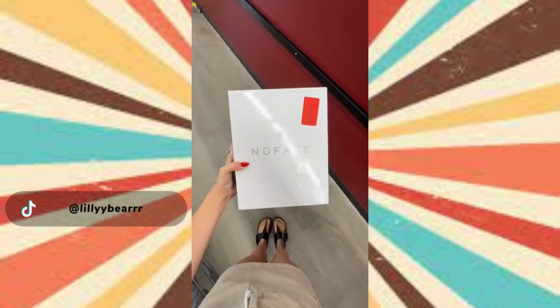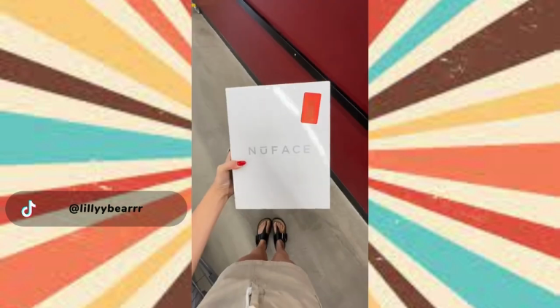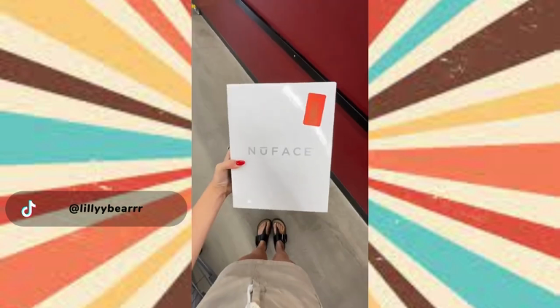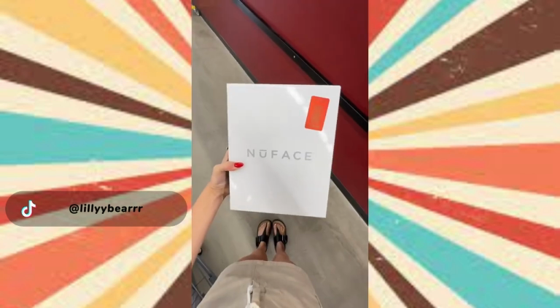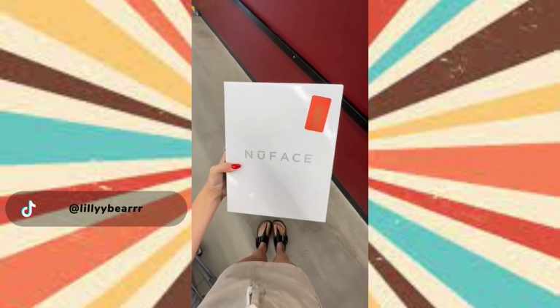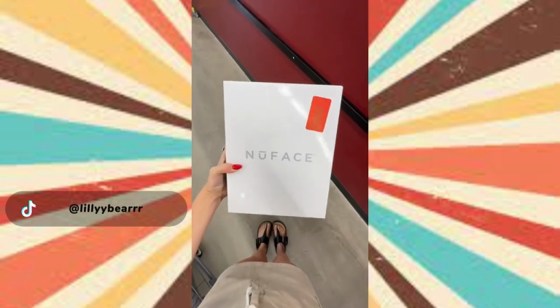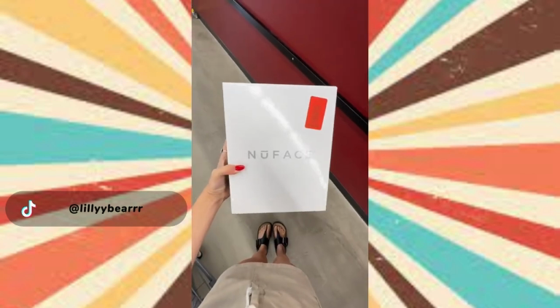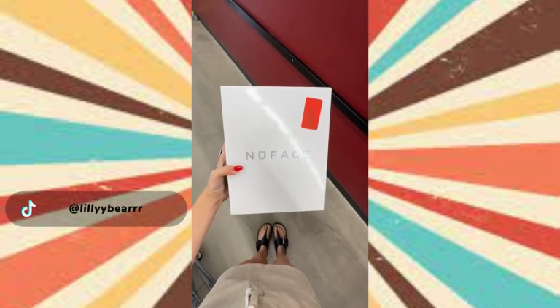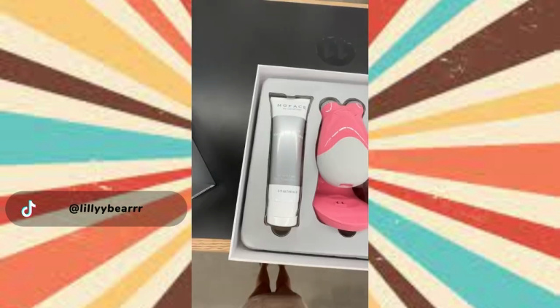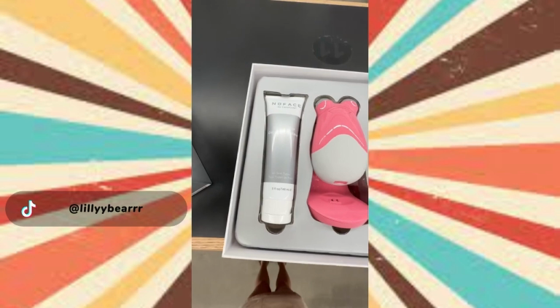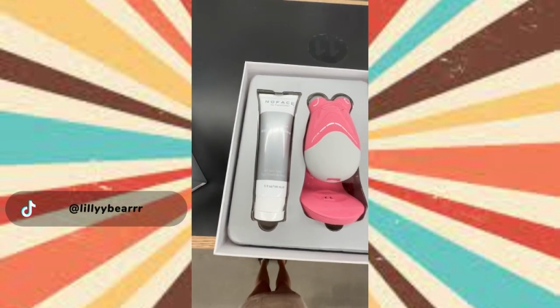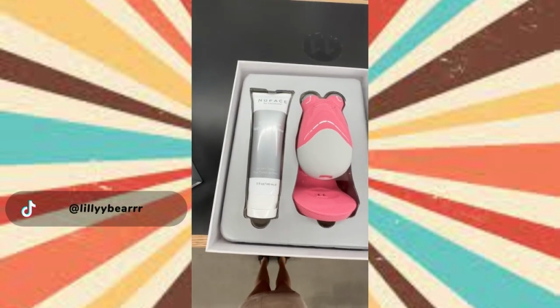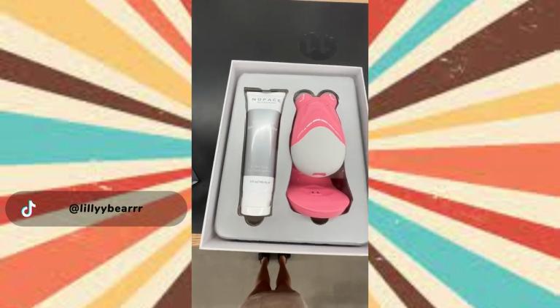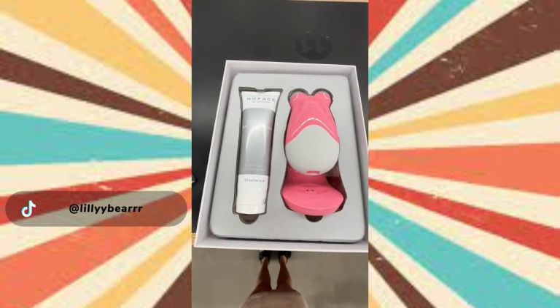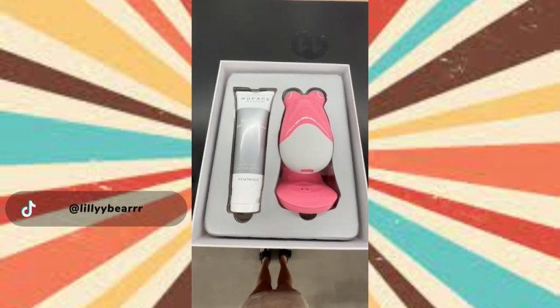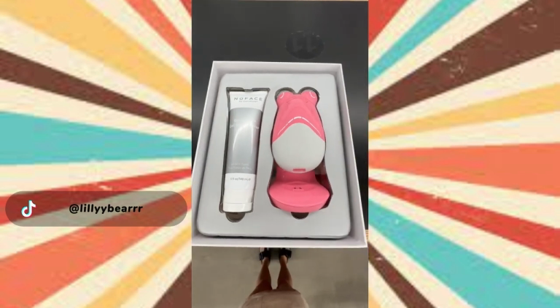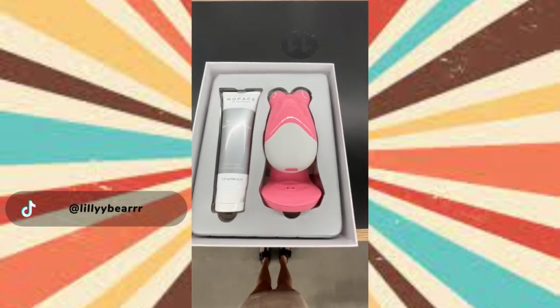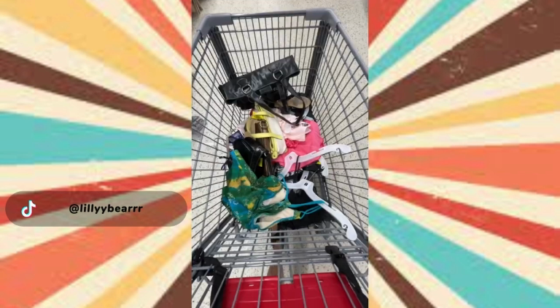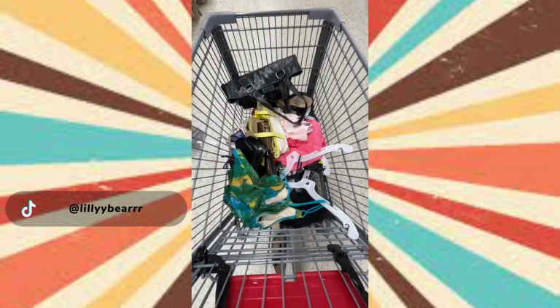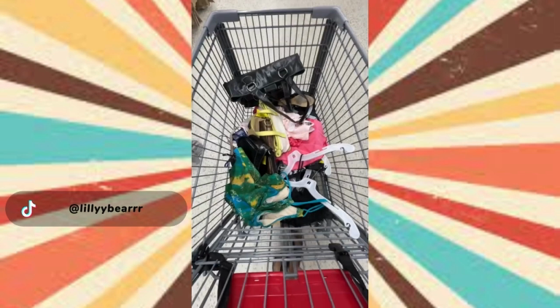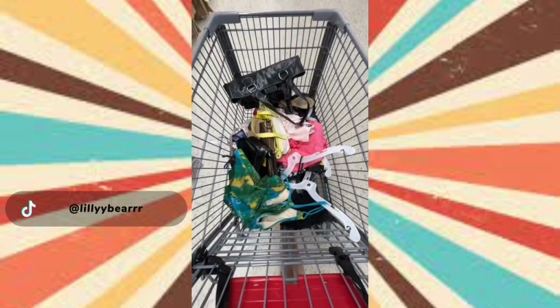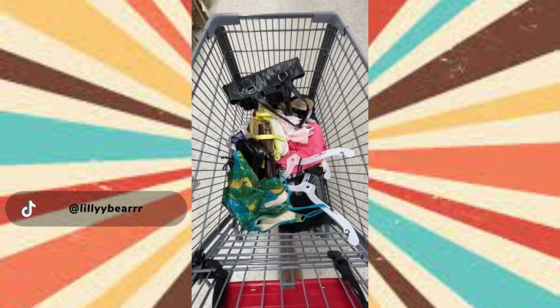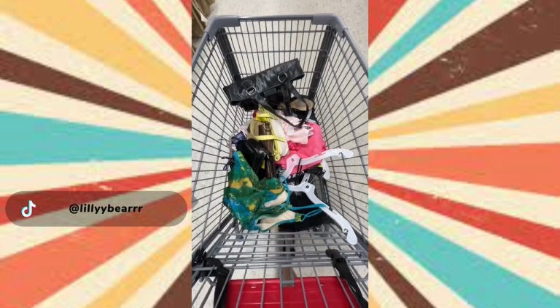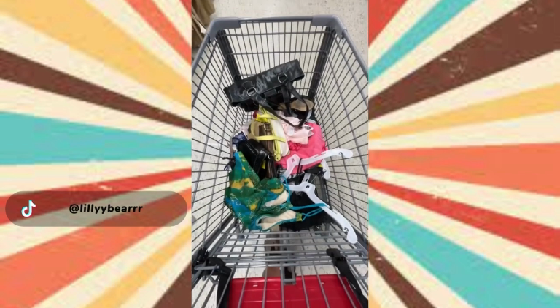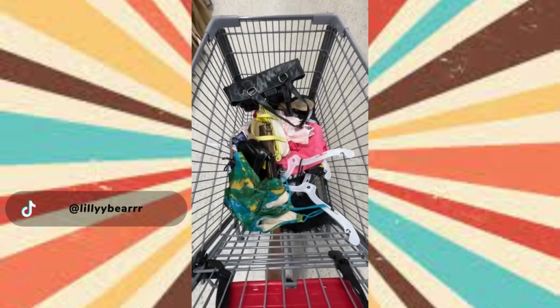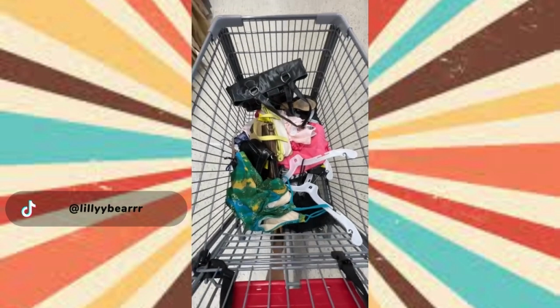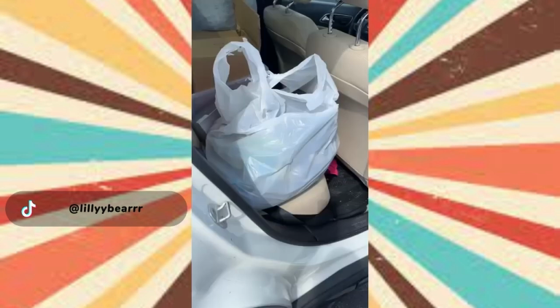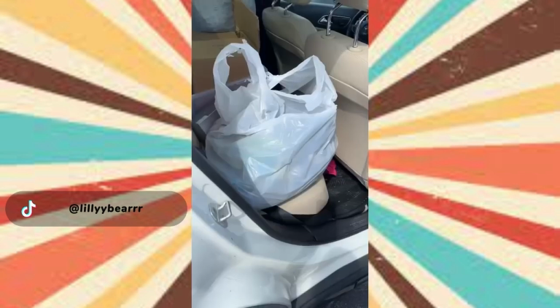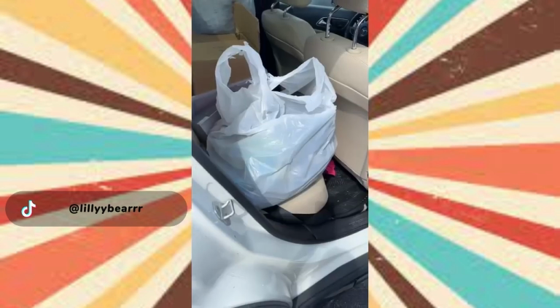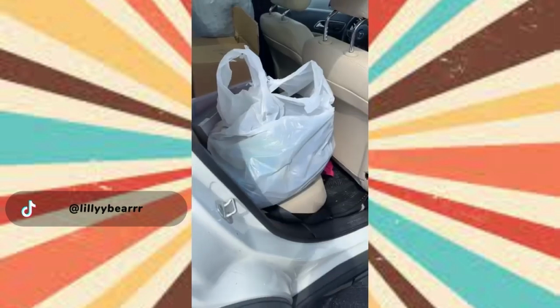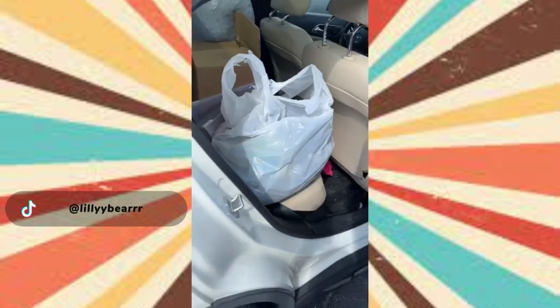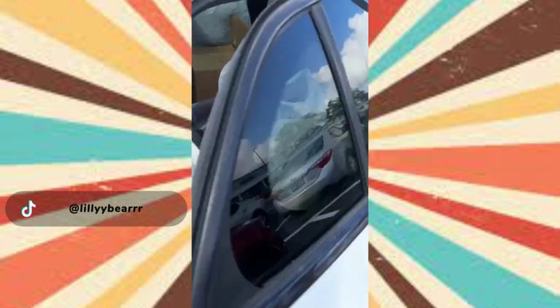On the way out I found a brand new NuFace in the box, so hopefully I look like handsome Squidward soon. Let me know if you guys want a try-on haul.